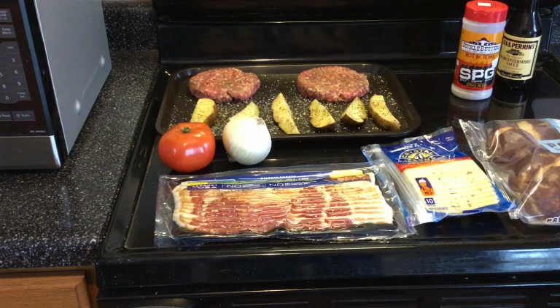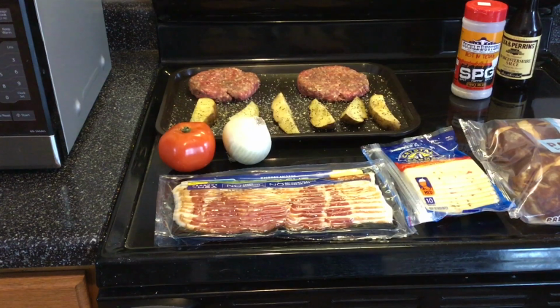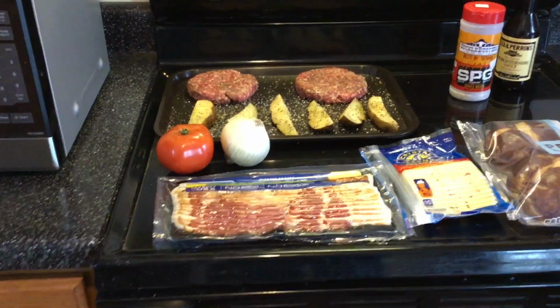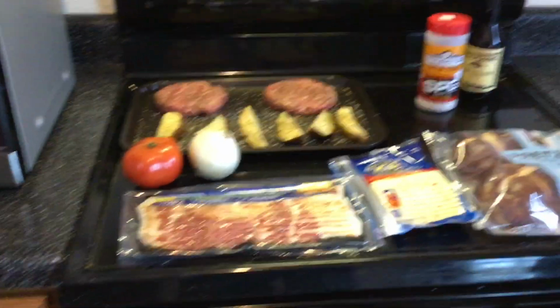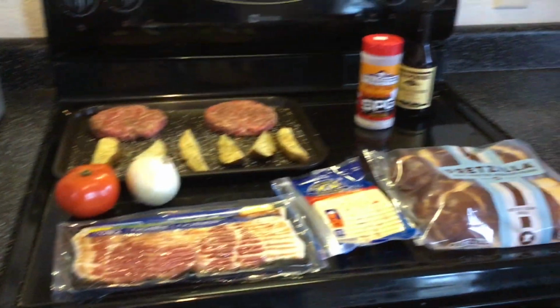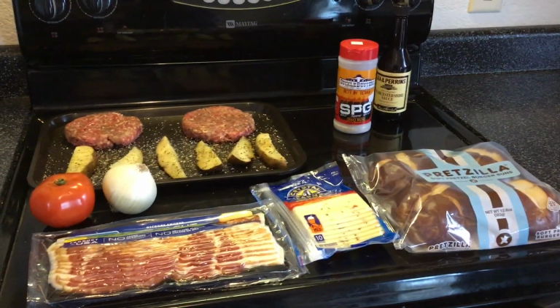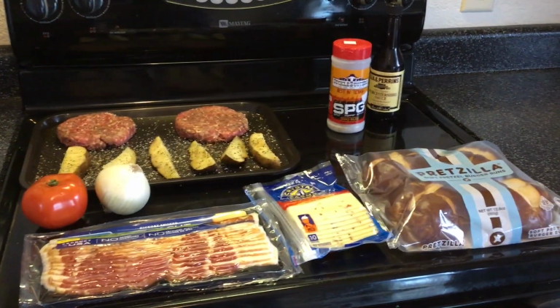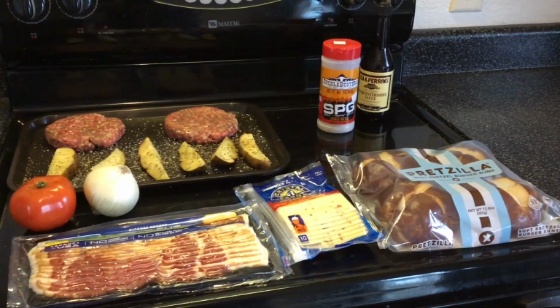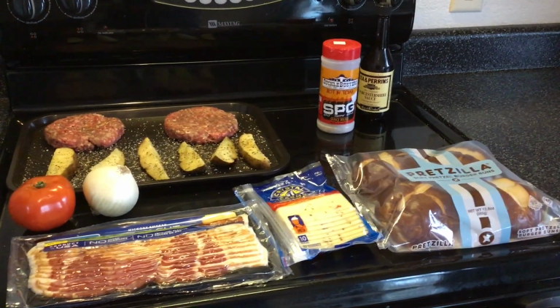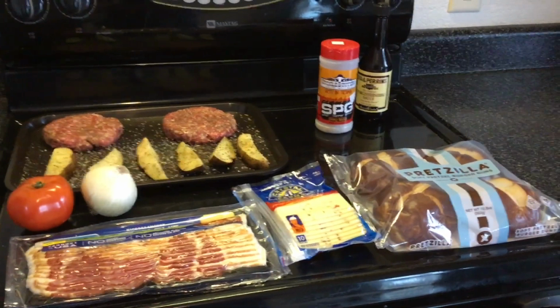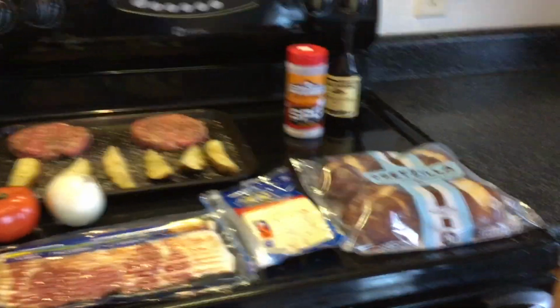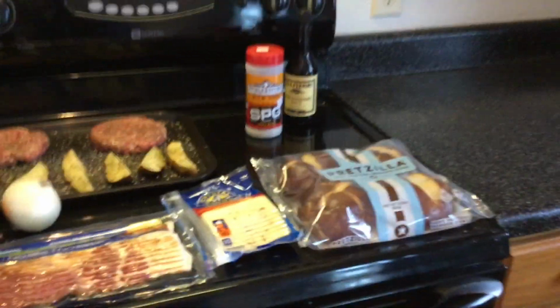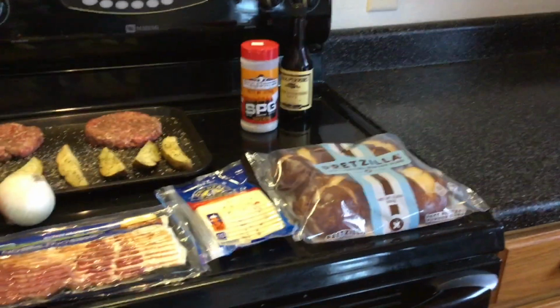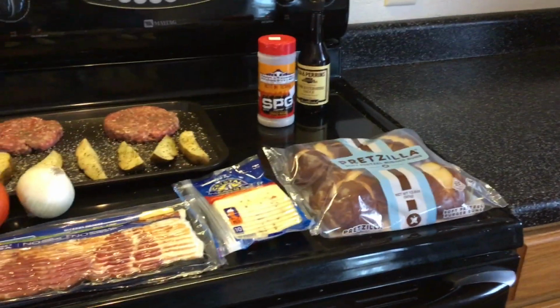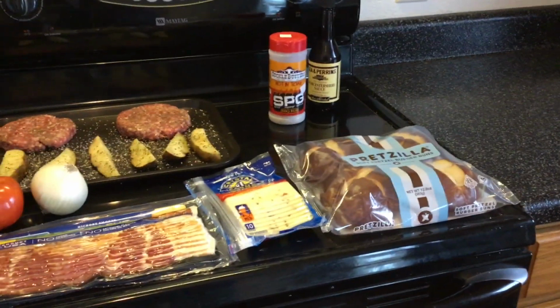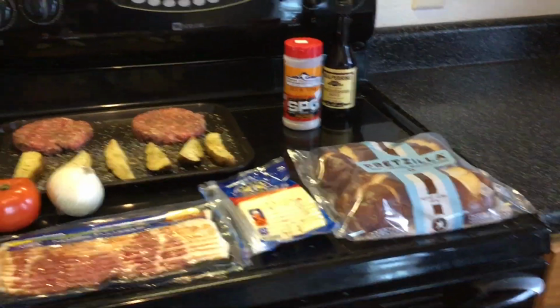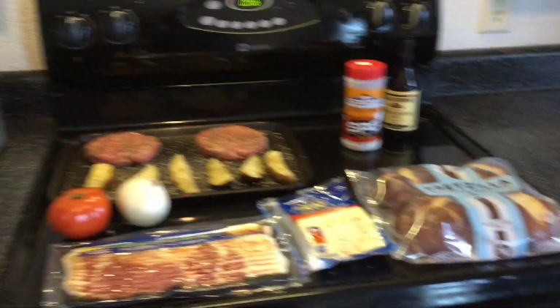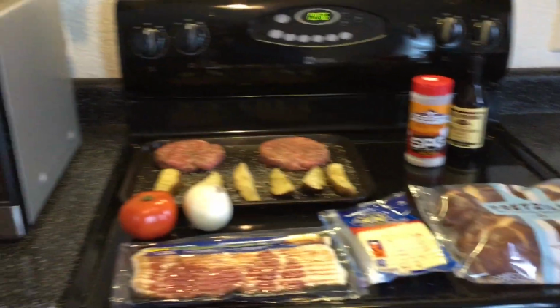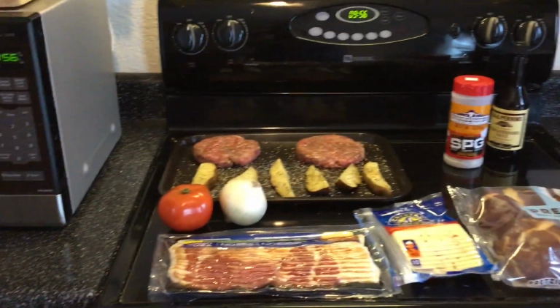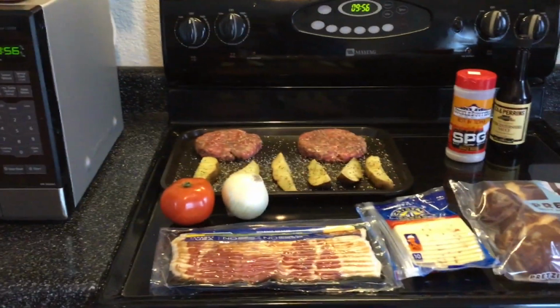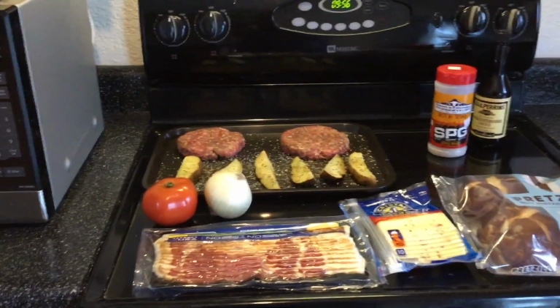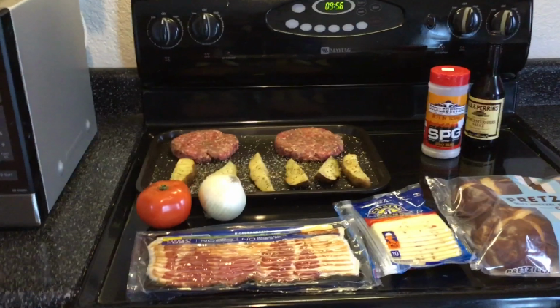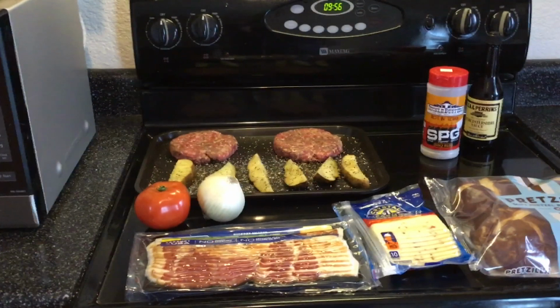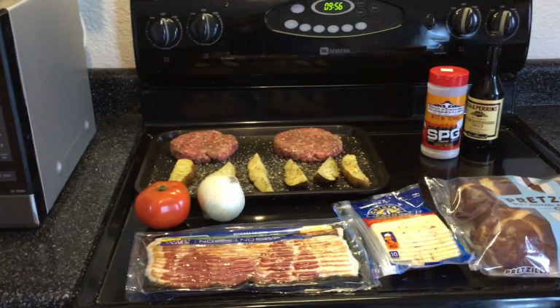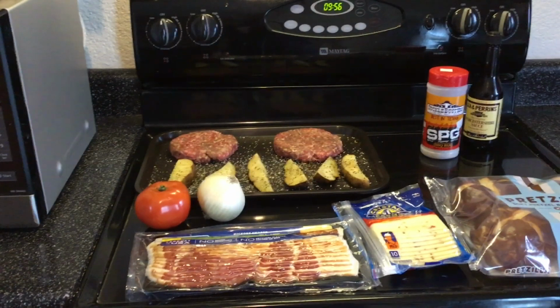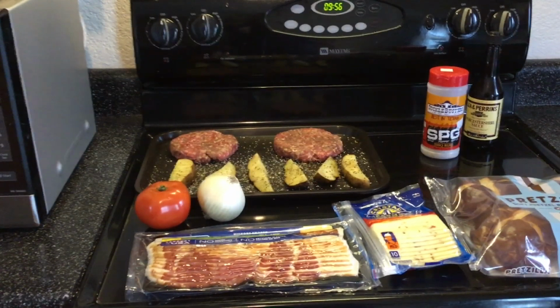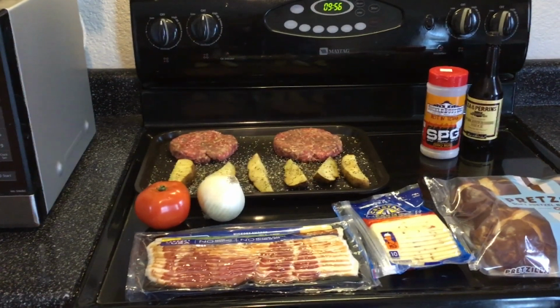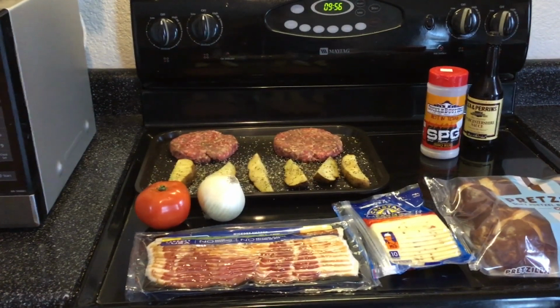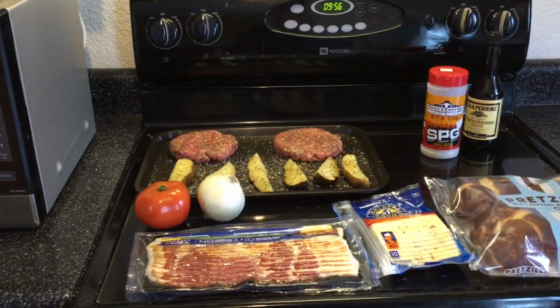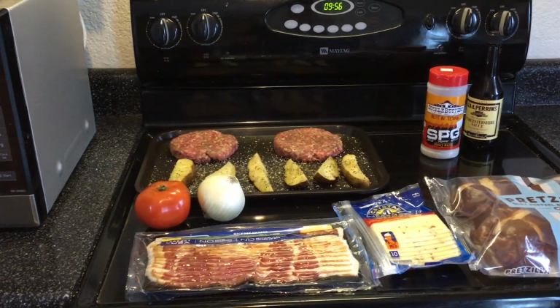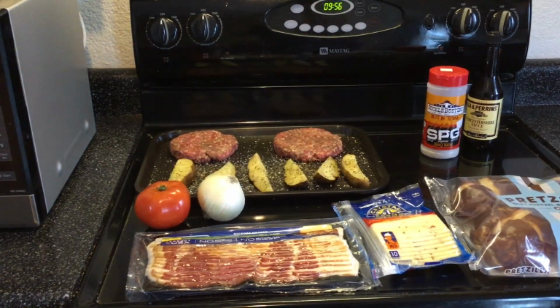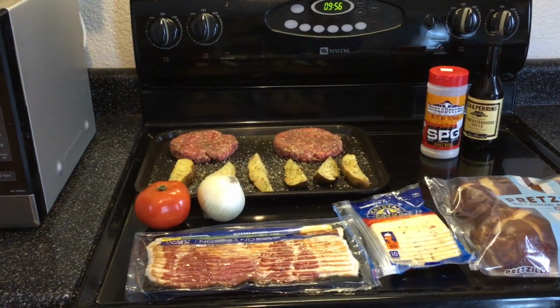So besides that, there's a quick overview. Nice buns too — we're going to do some pretzel buns. I've got nothing else, so we will see you when we're at the grill.